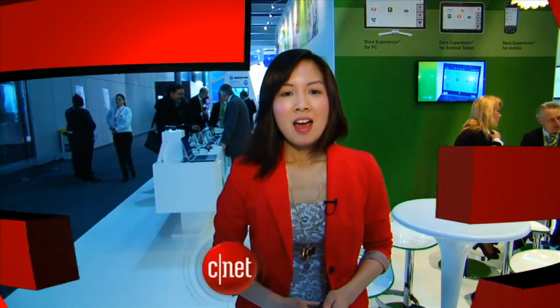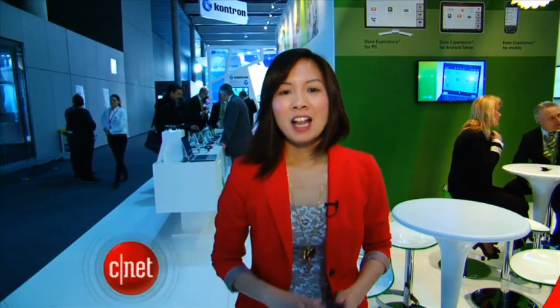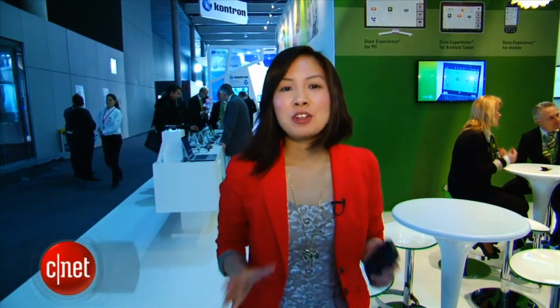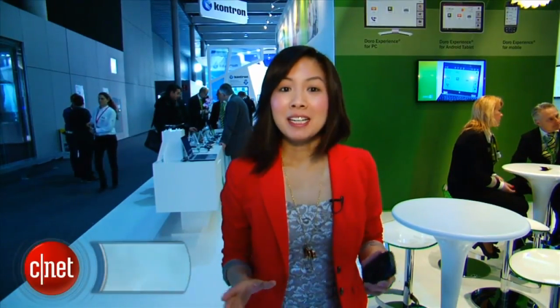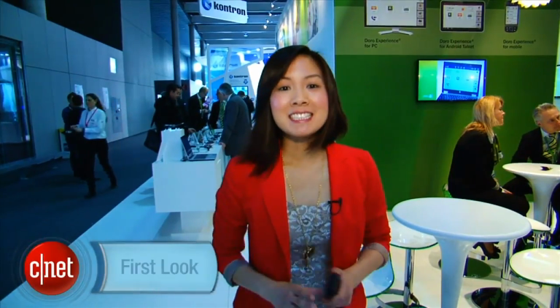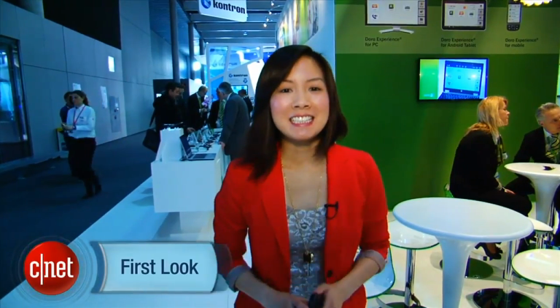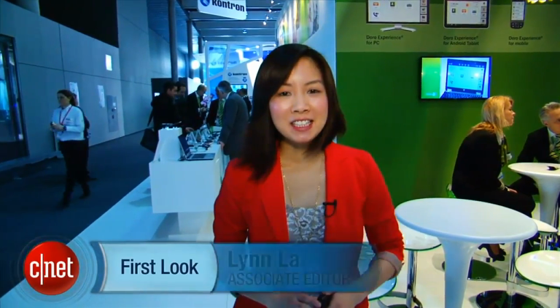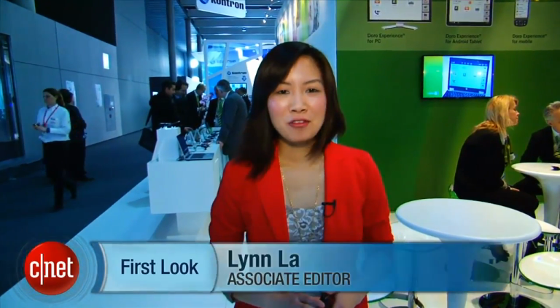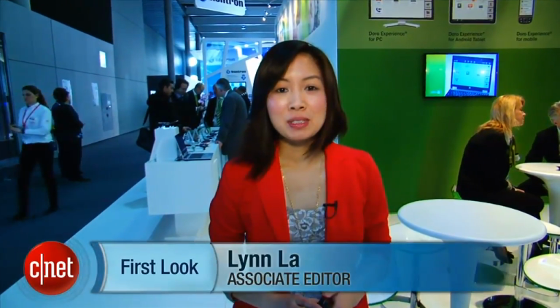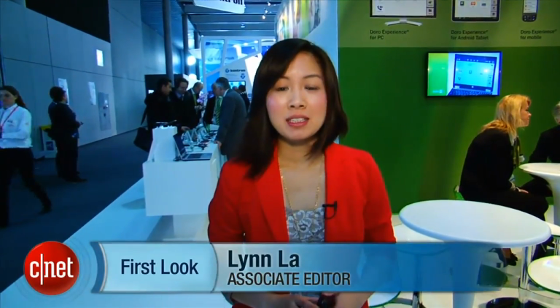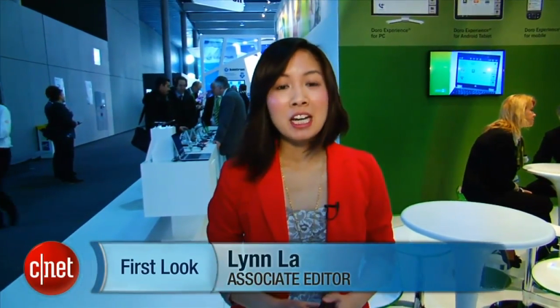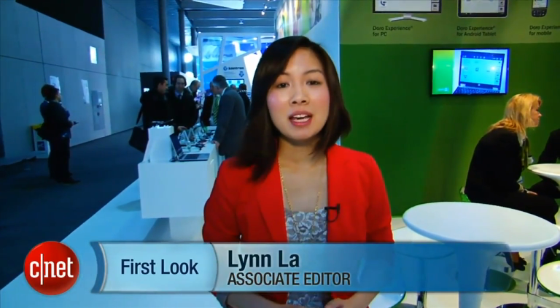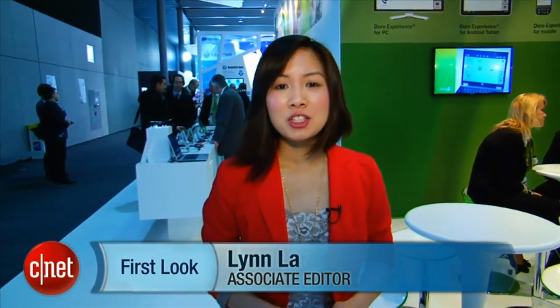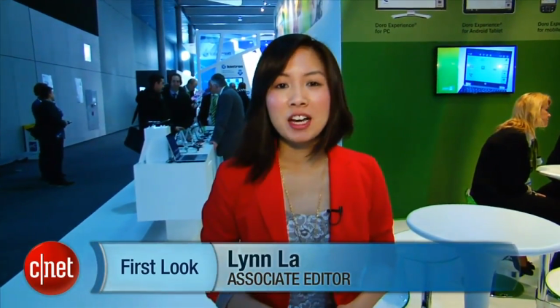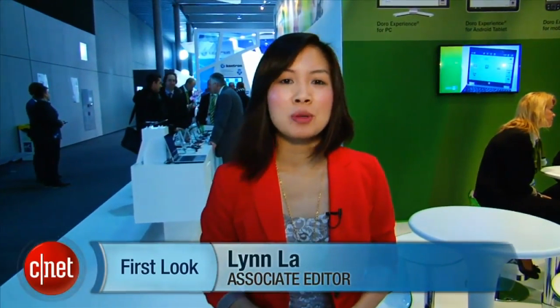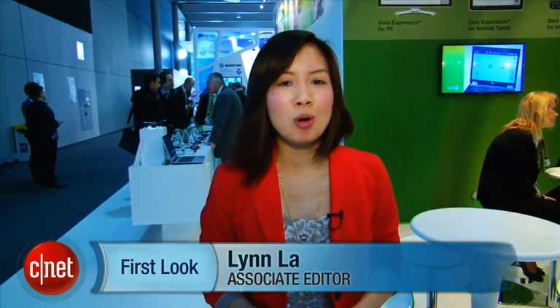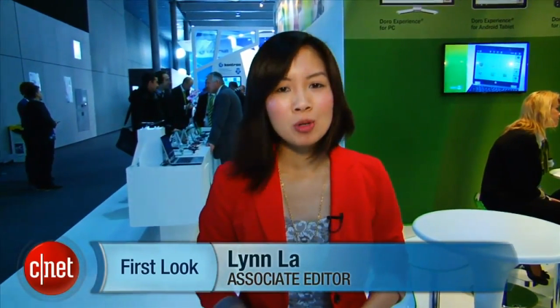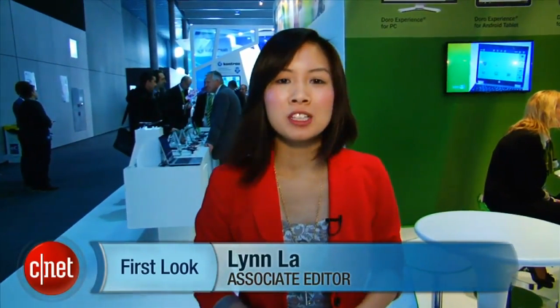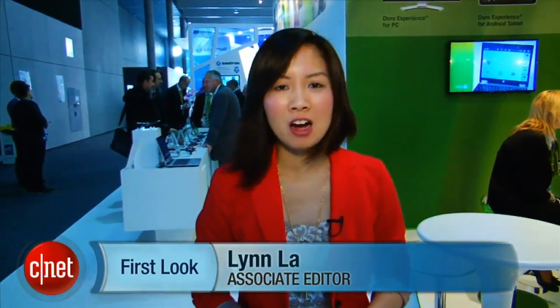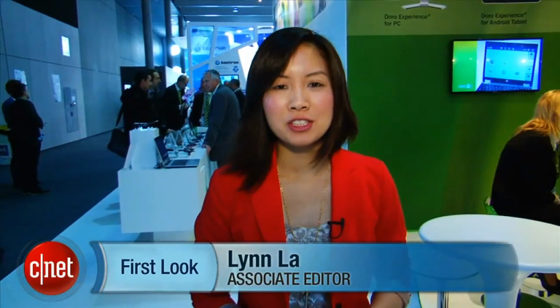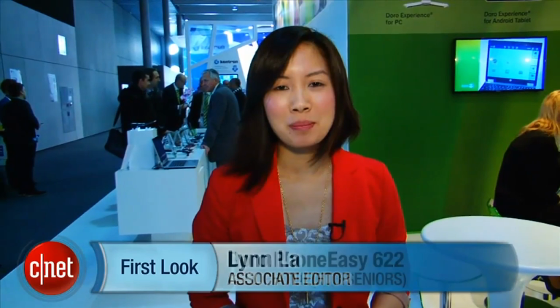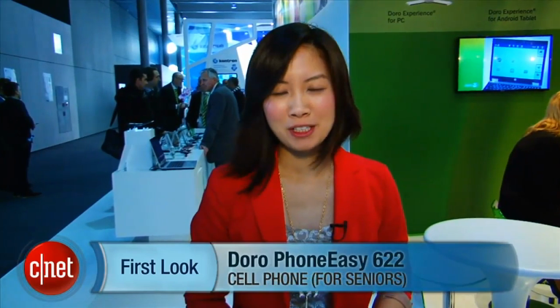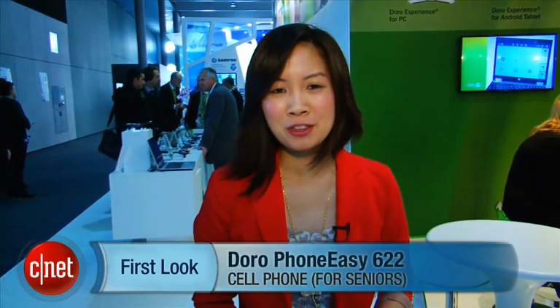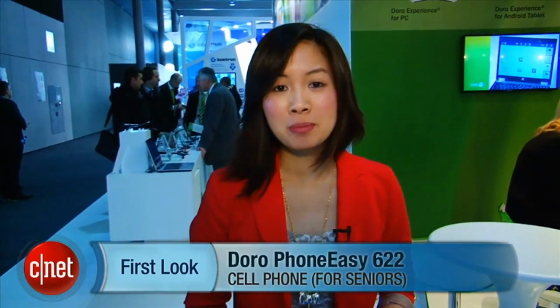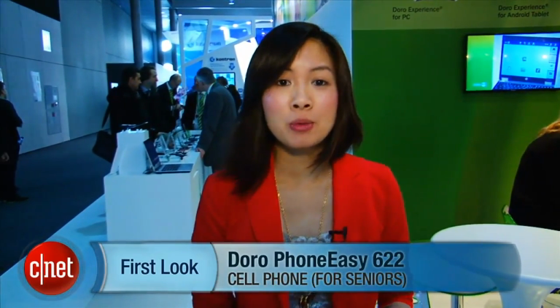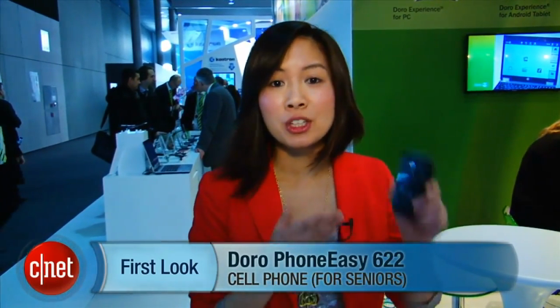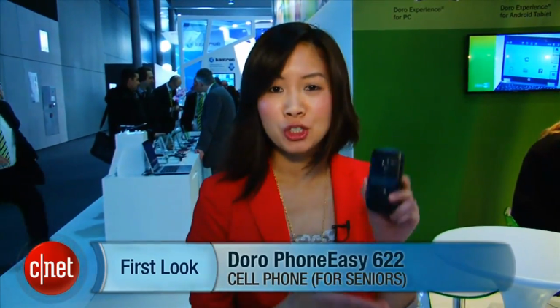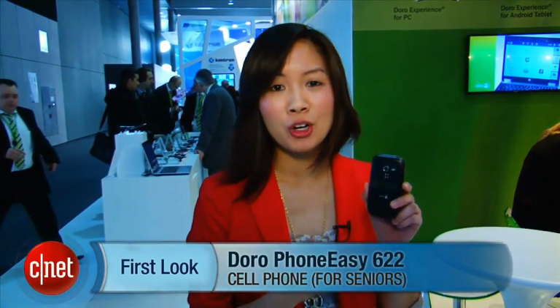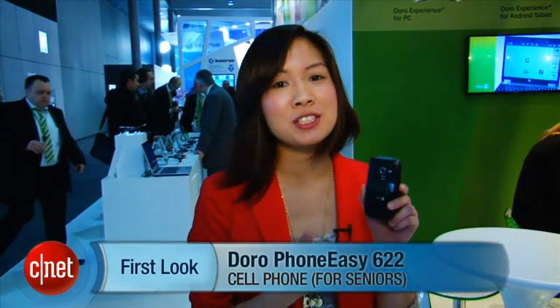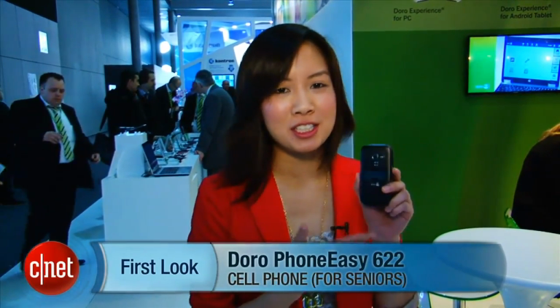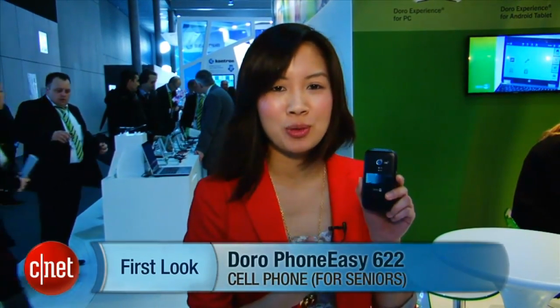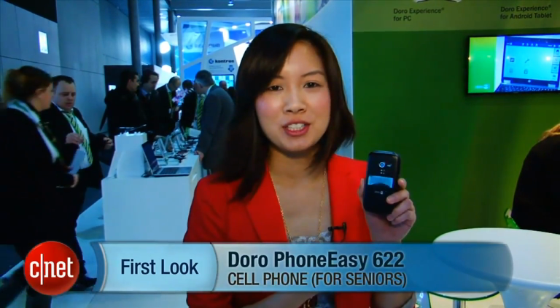Hello everybody, it's Linh Law from CNET coming at you guys from Mobile World Congress in Barcelona, Spain with the Doro 622.